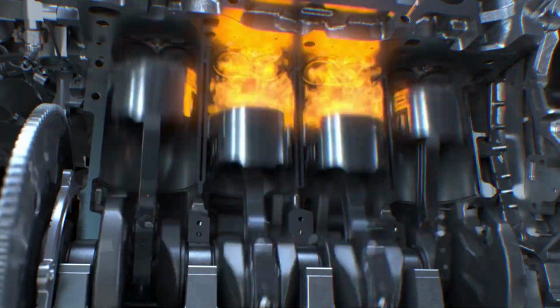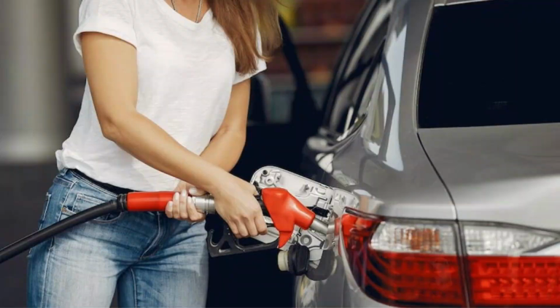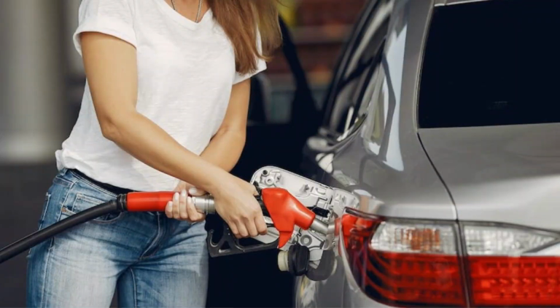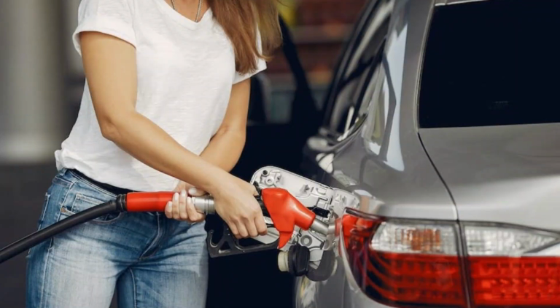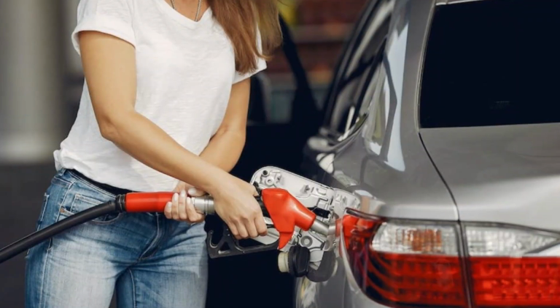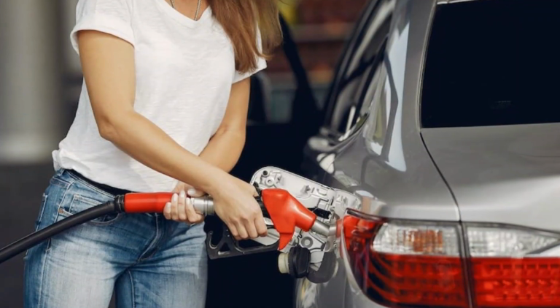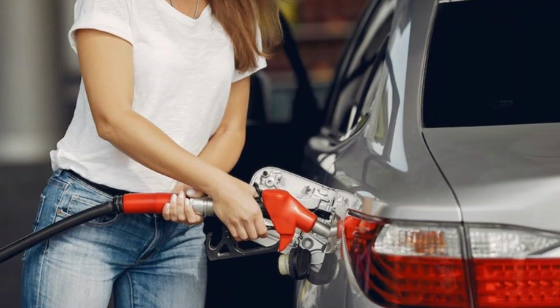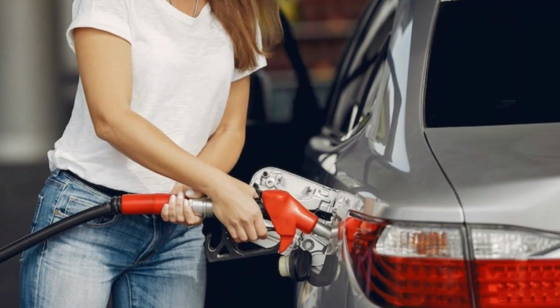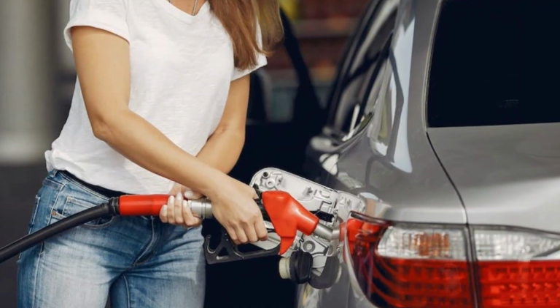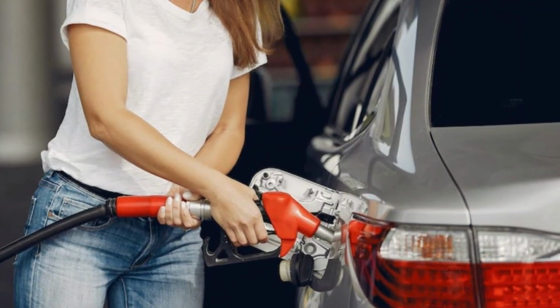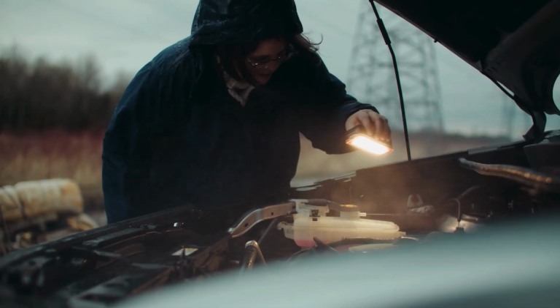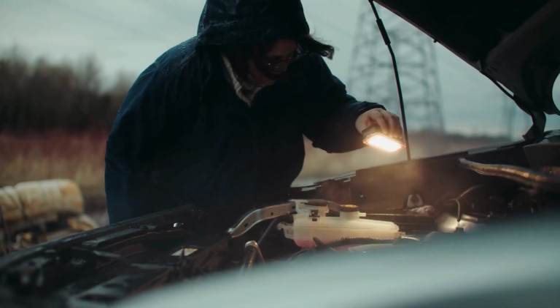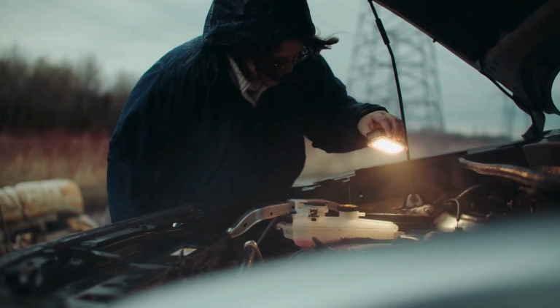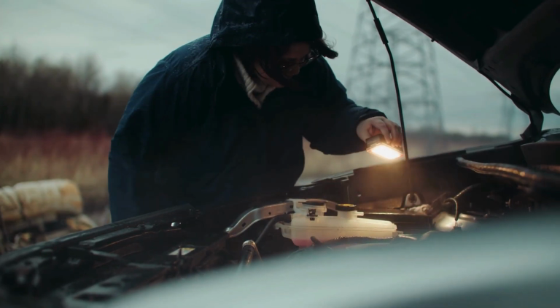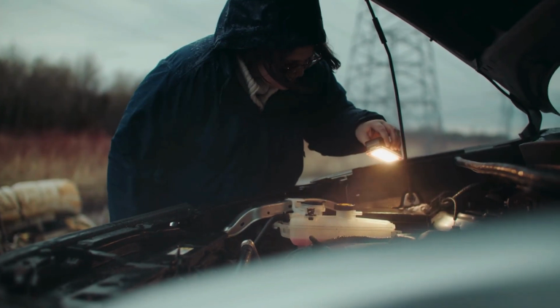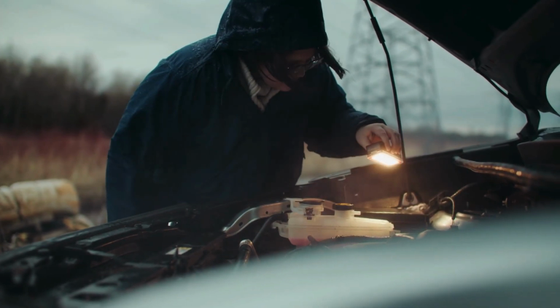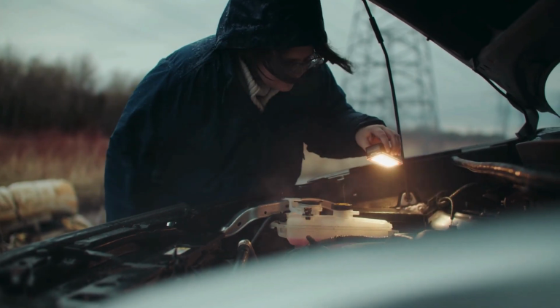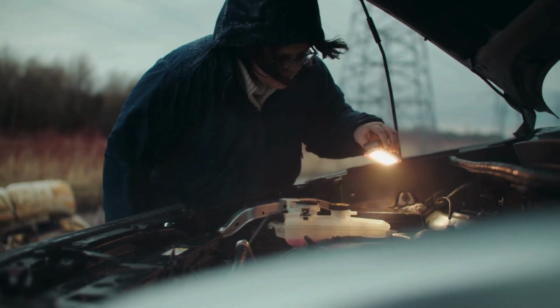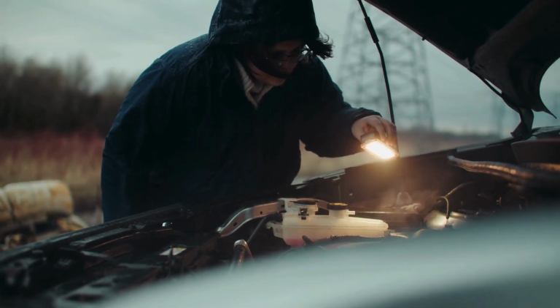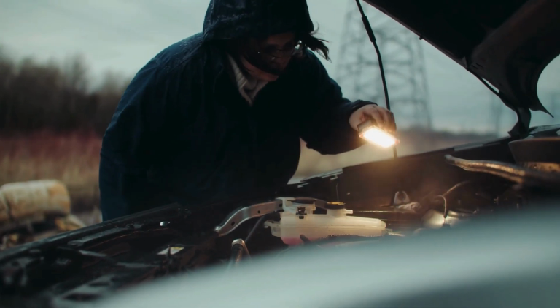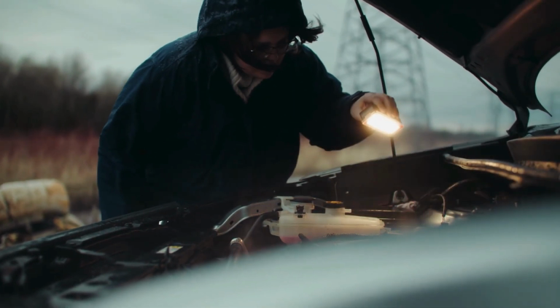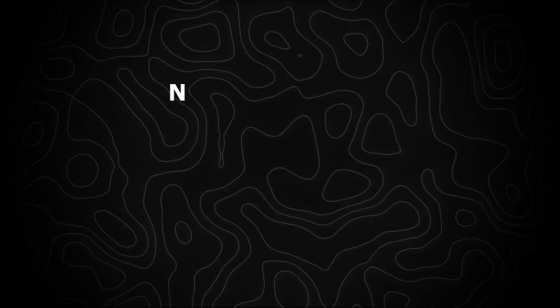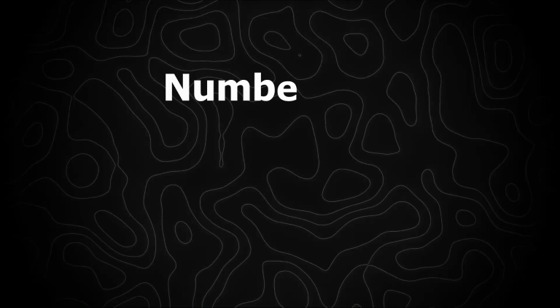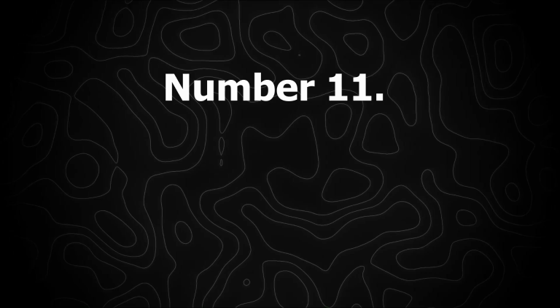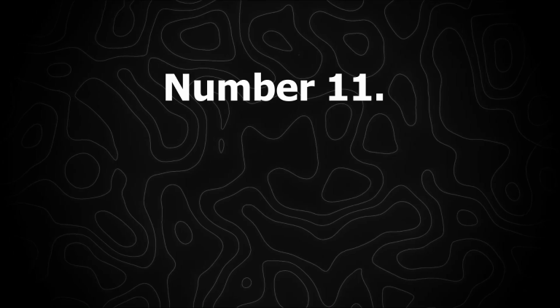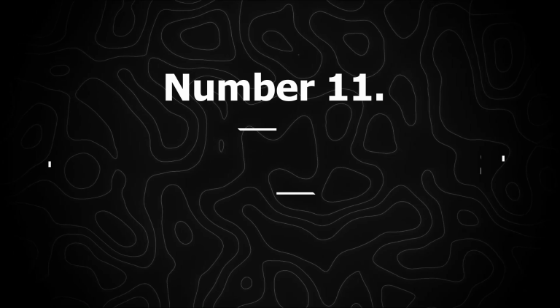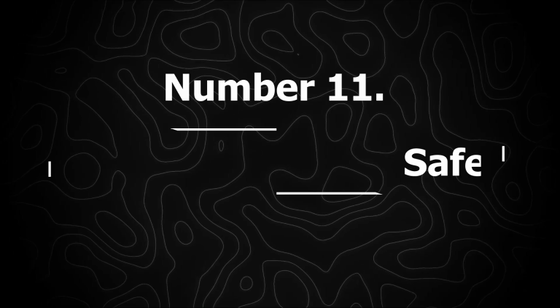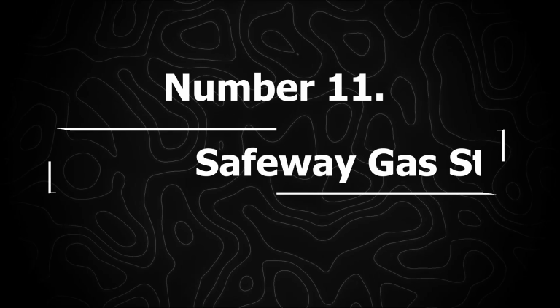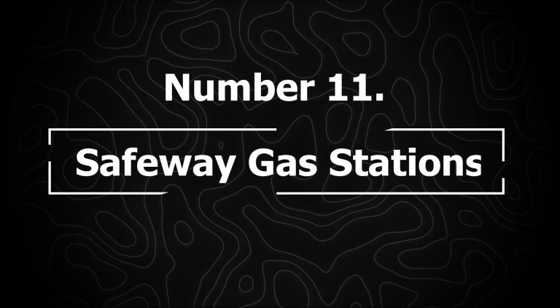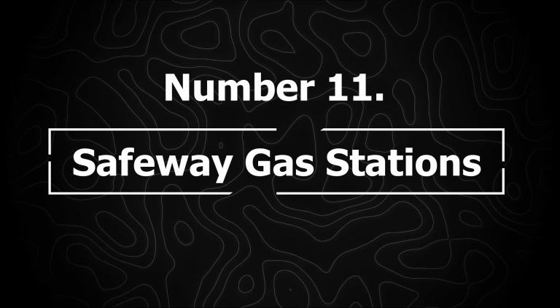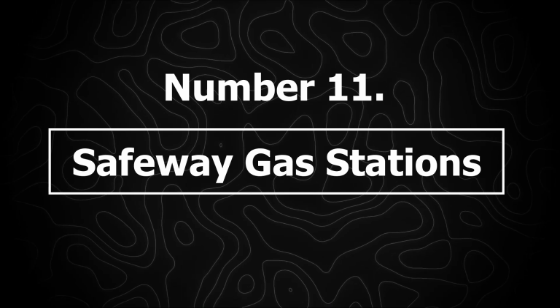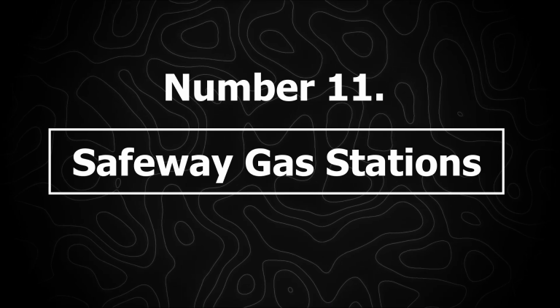The 11 worst gasoline brands — avoid these to protect your engine. Number 11: Safeway gas stations.